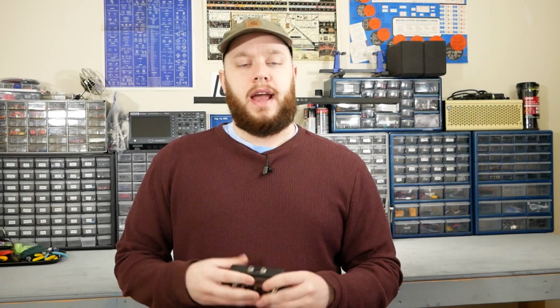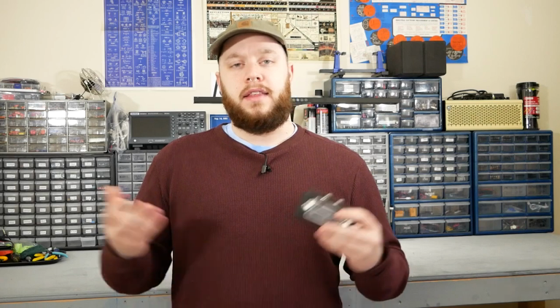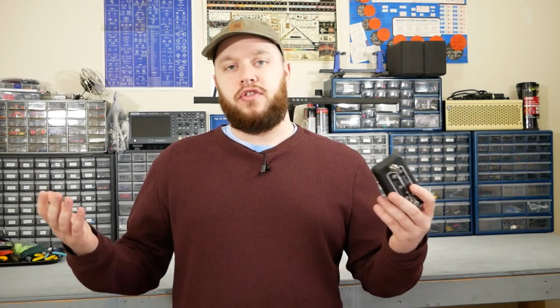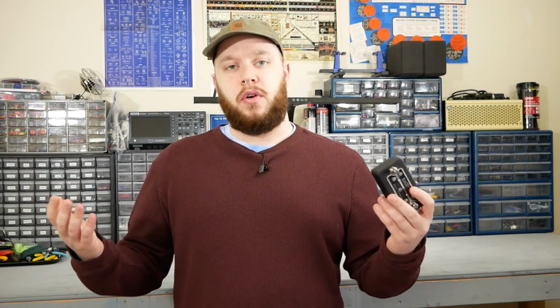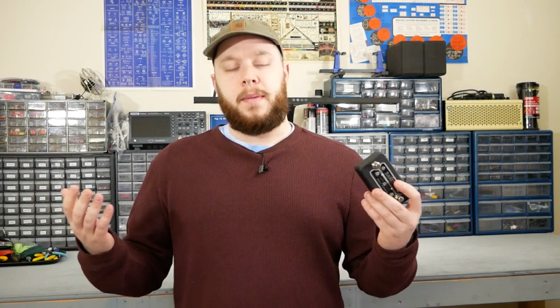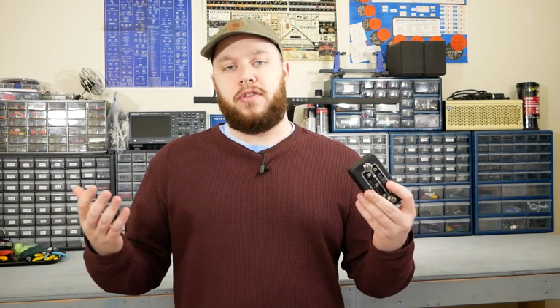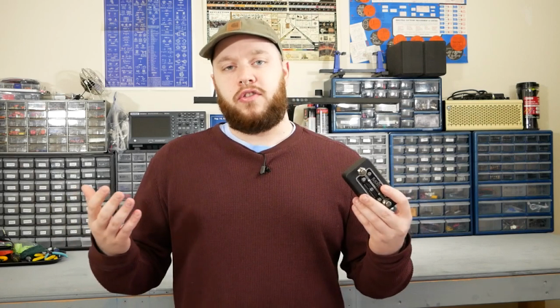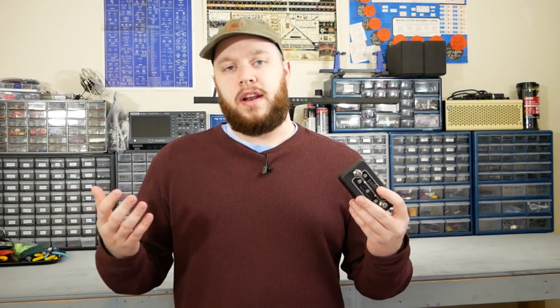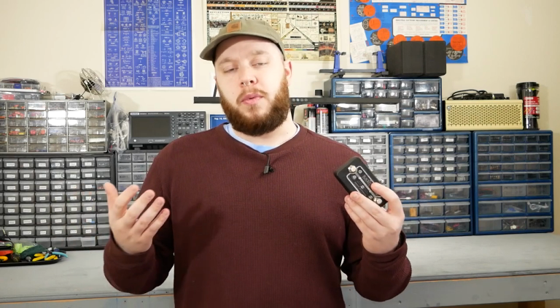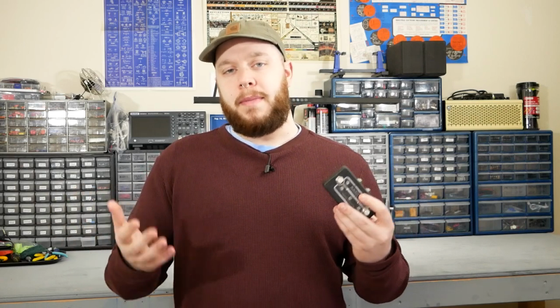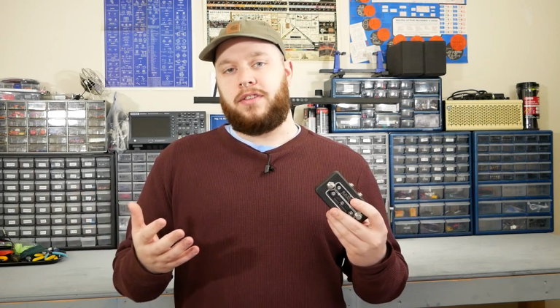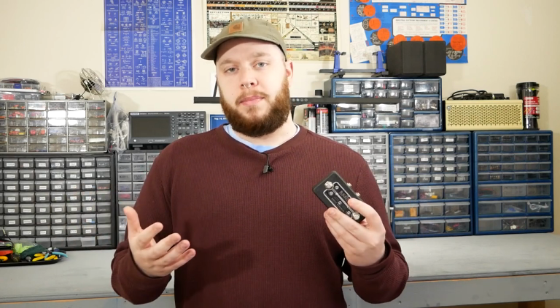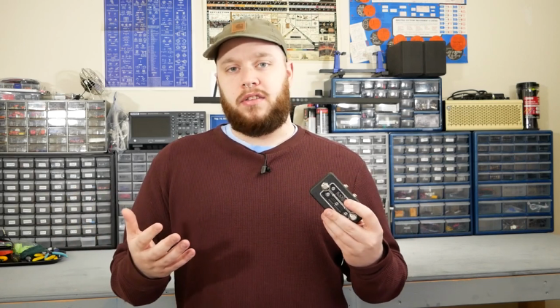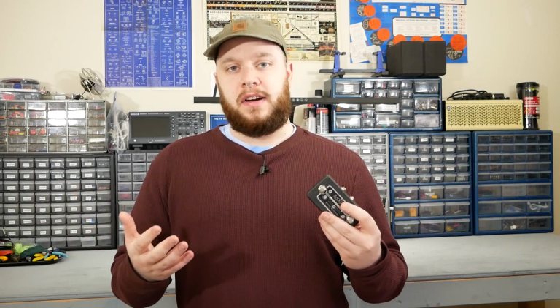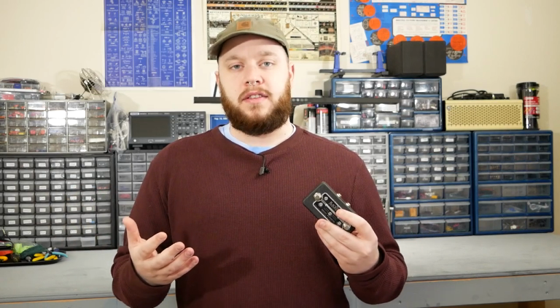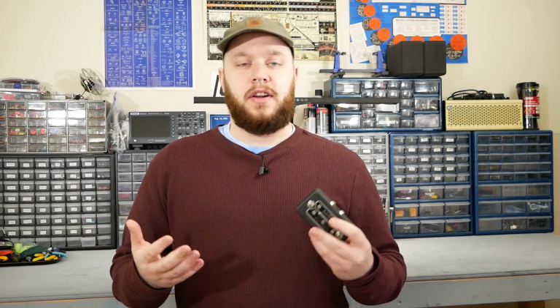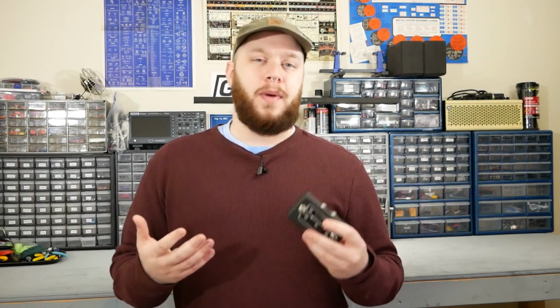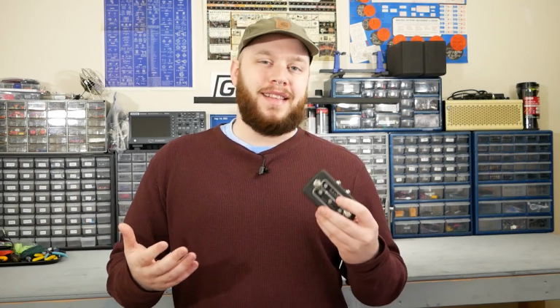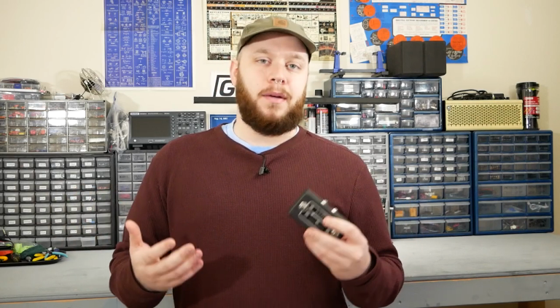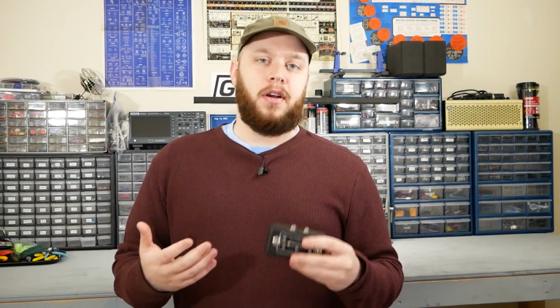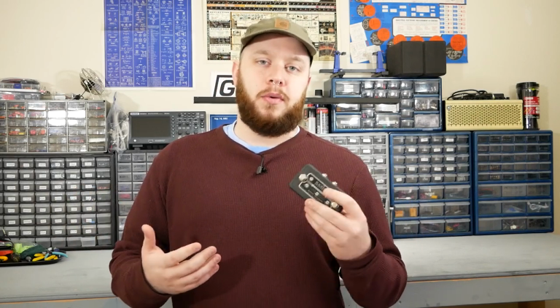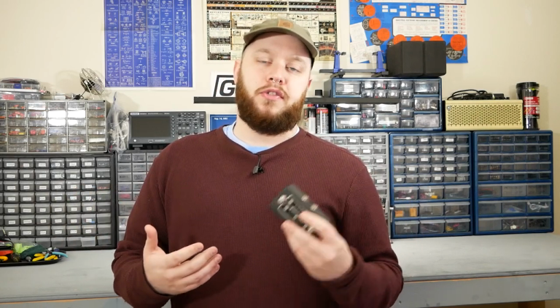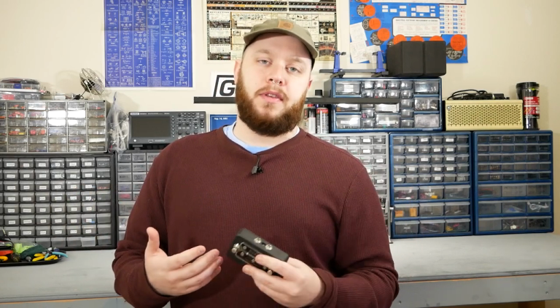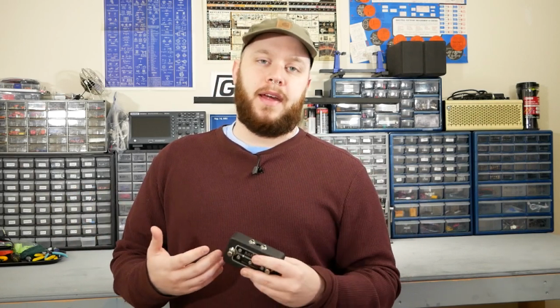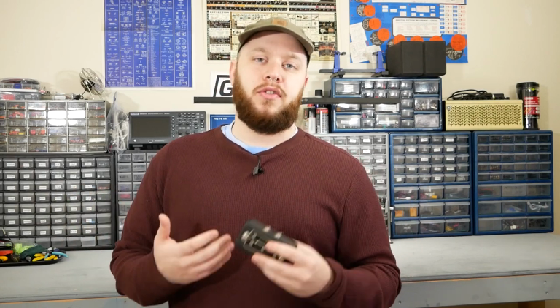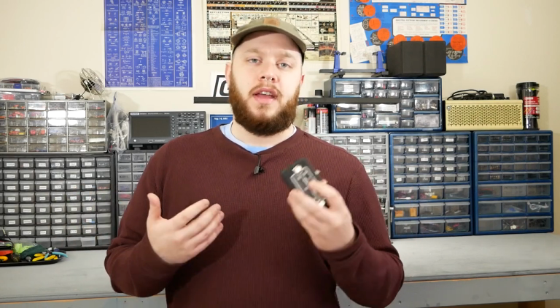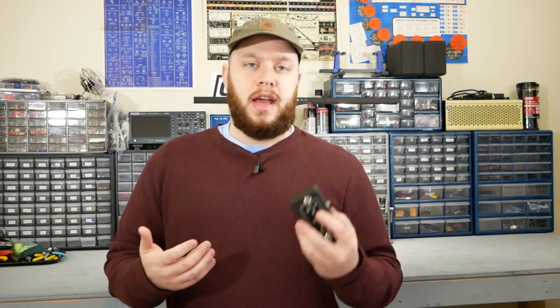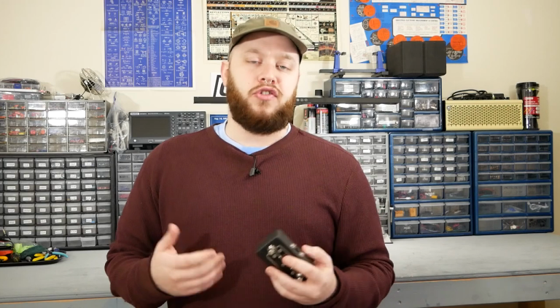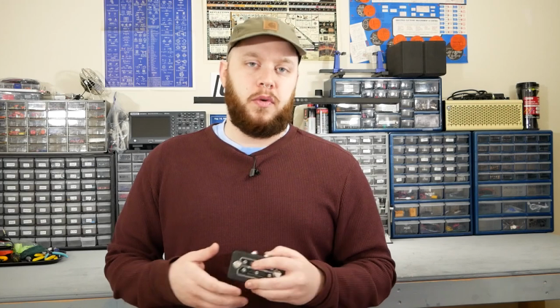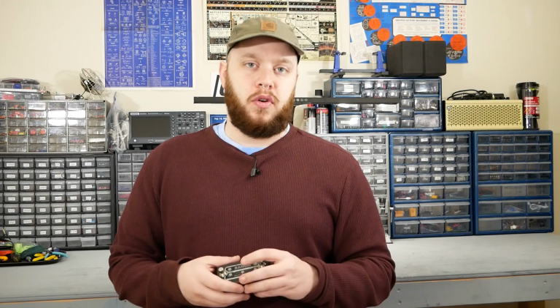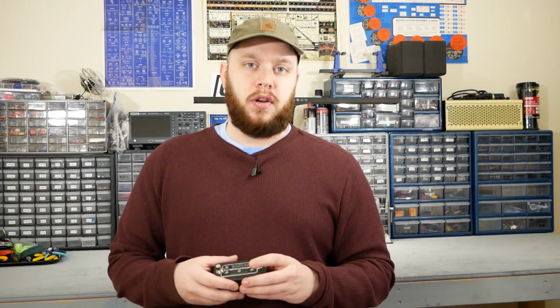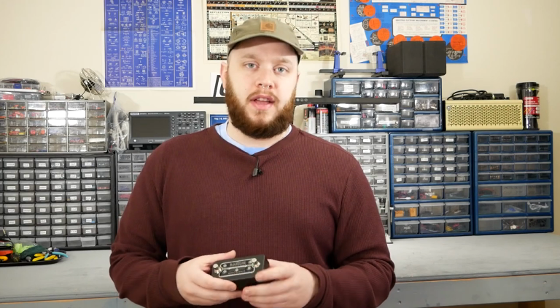Hey, this is Joe at Greybench Electronics. Welcome back to the Pedal Teardown Series, where I take apart new and interesting pedals and show you what's going on inside.